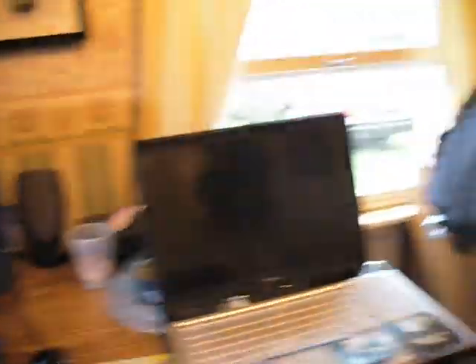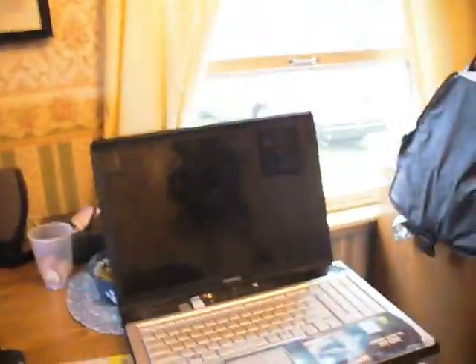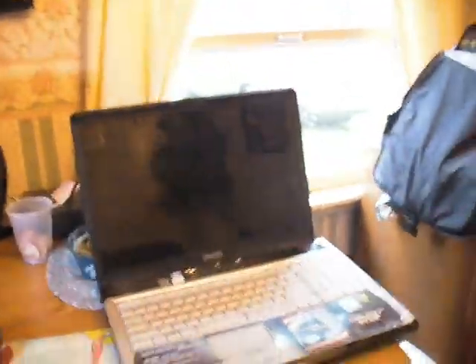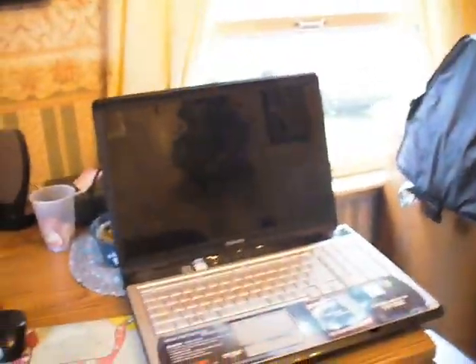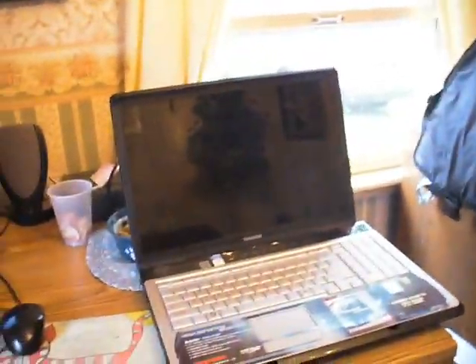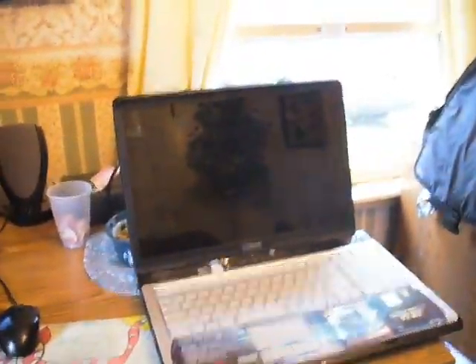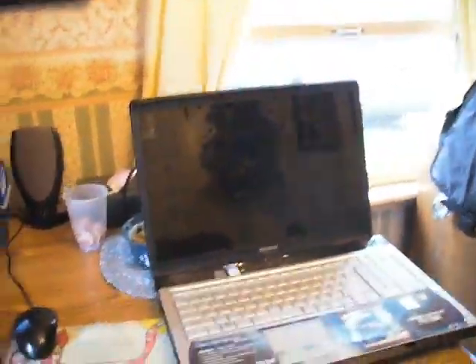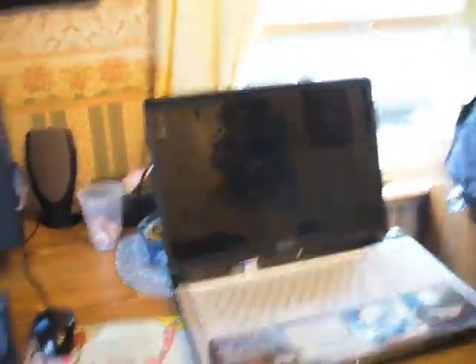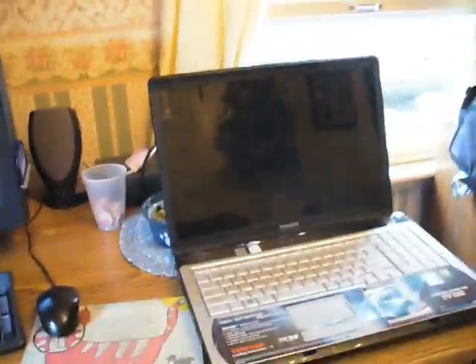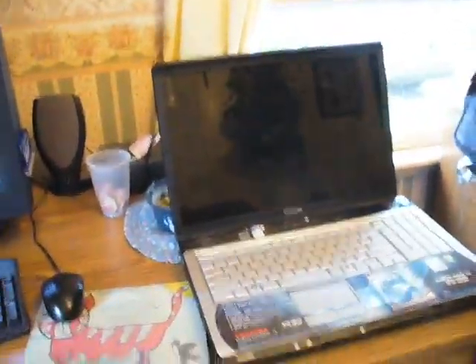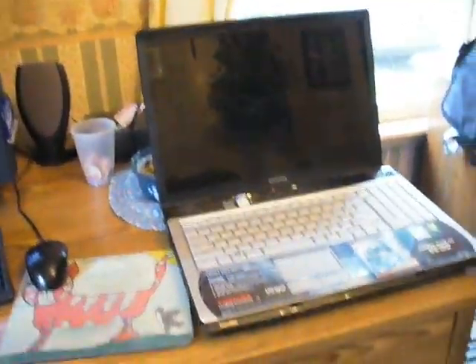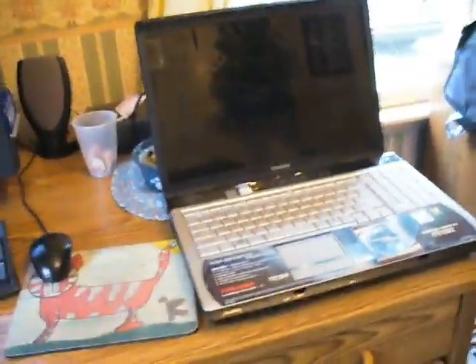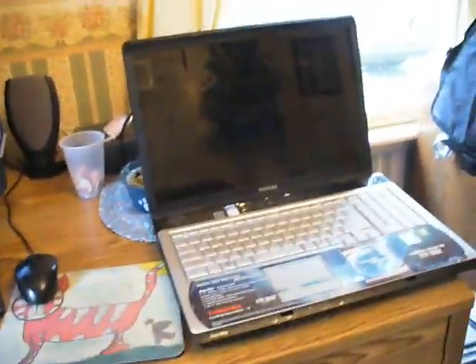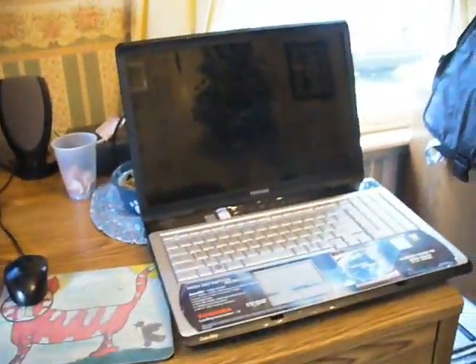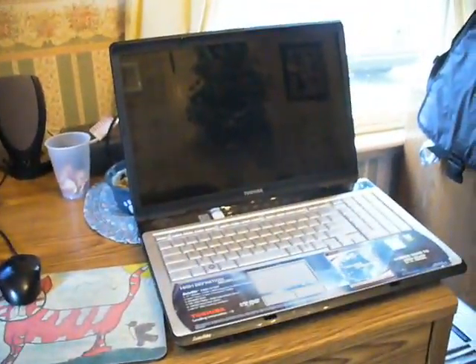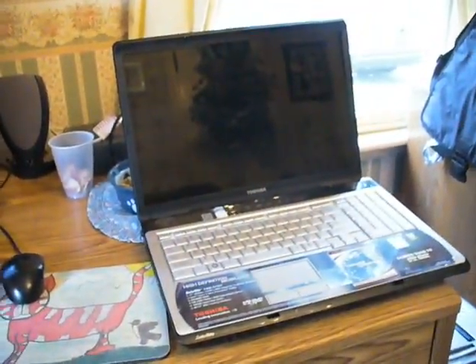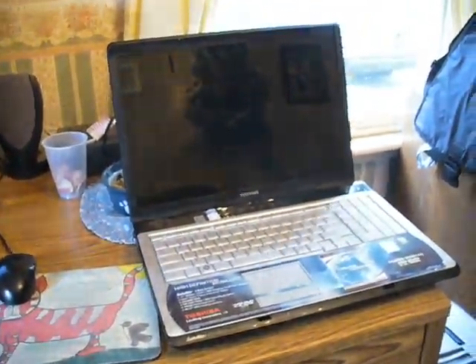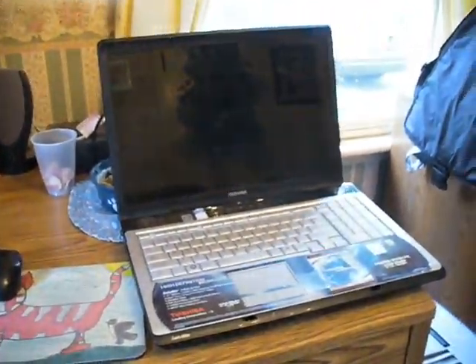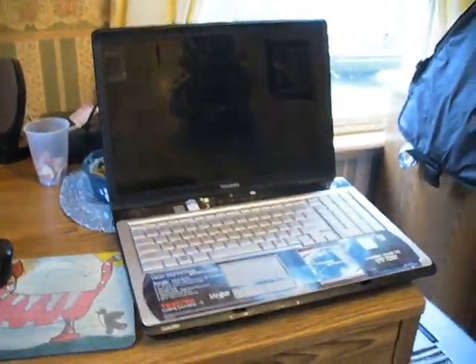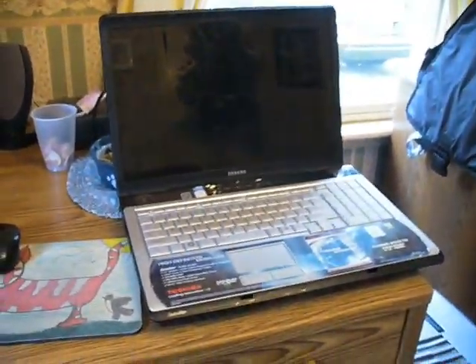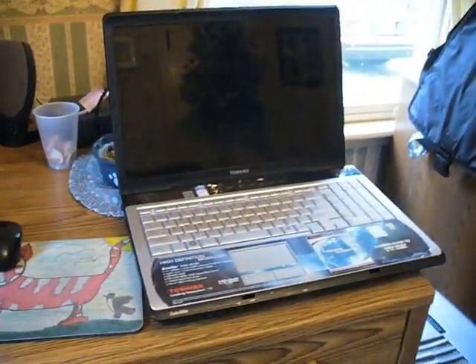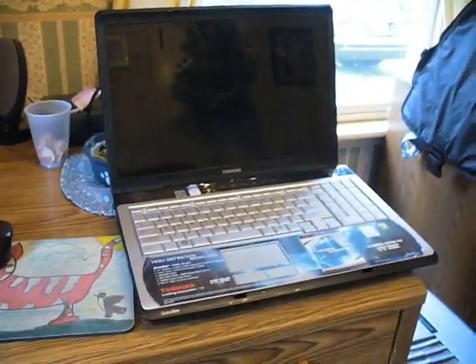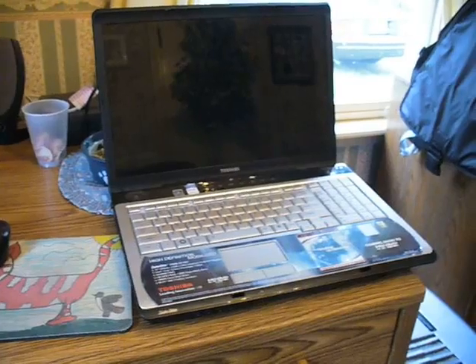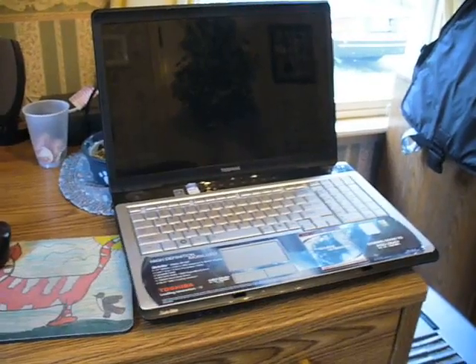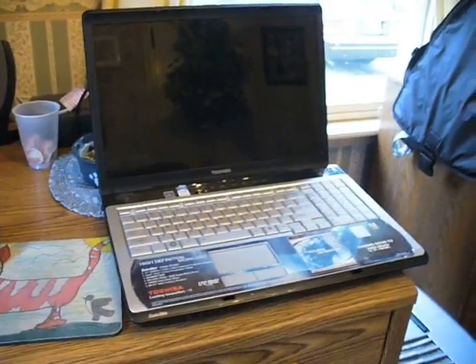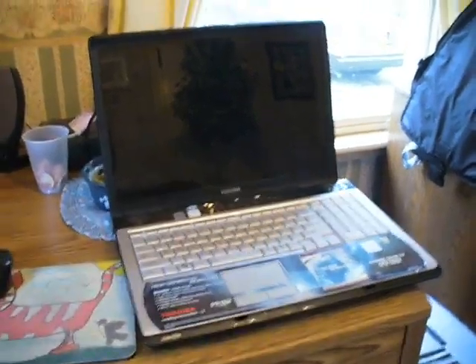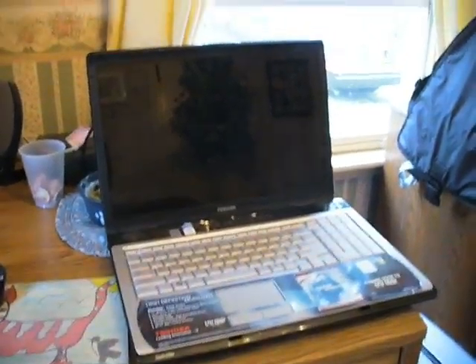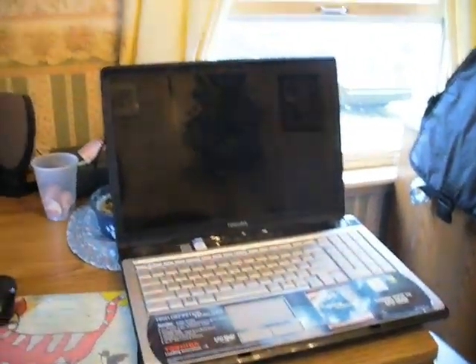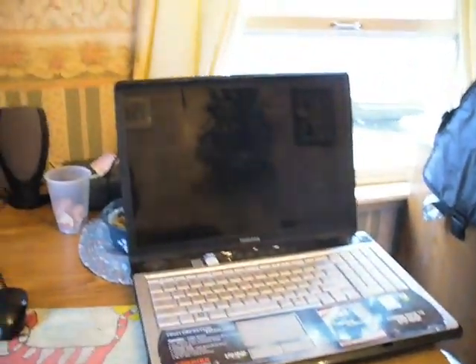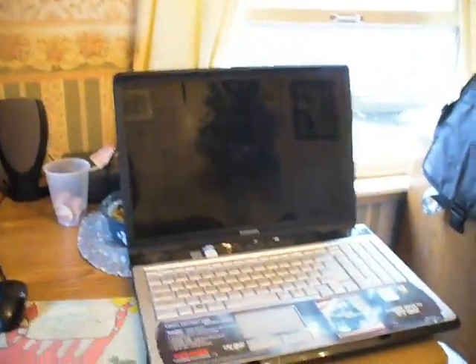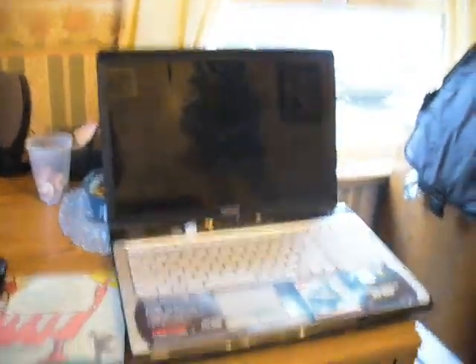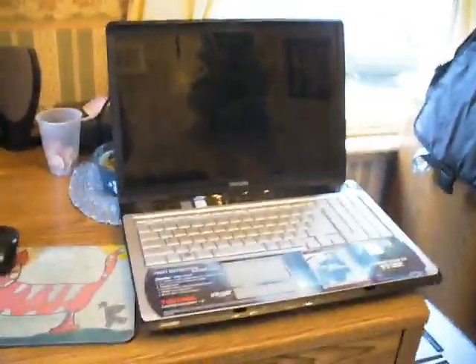Now, here's the laptop, which refuses to work with the internet, which I'll get to specs on later.